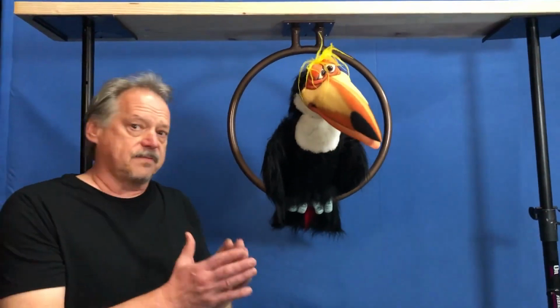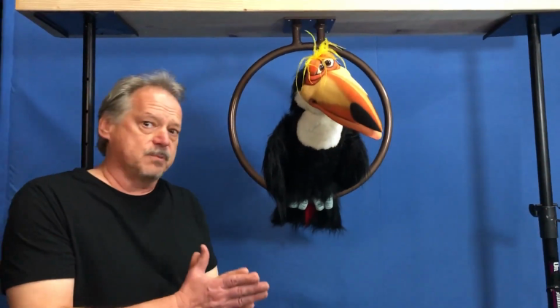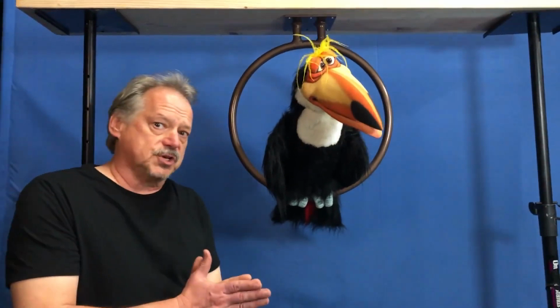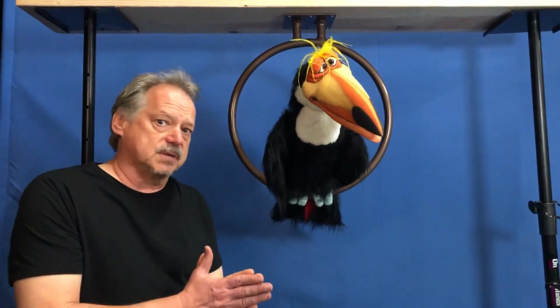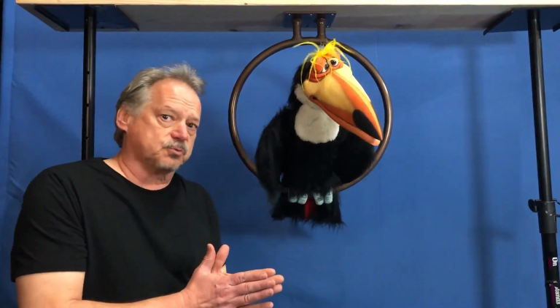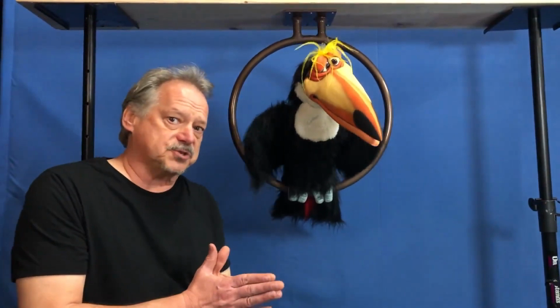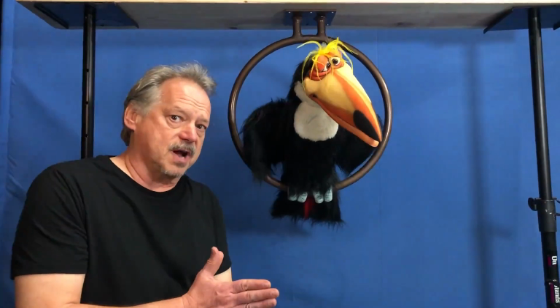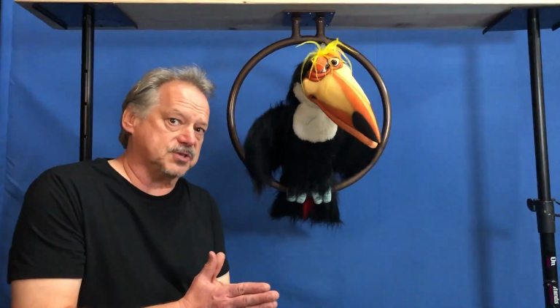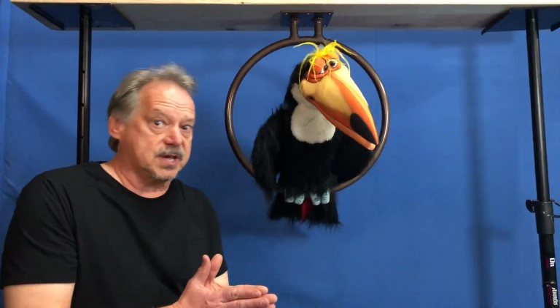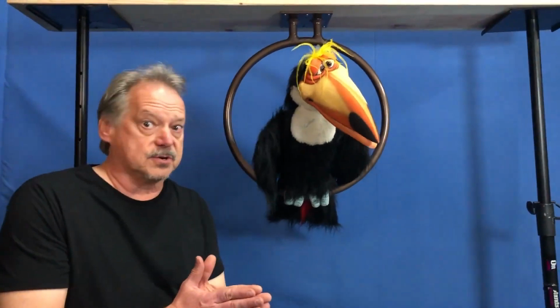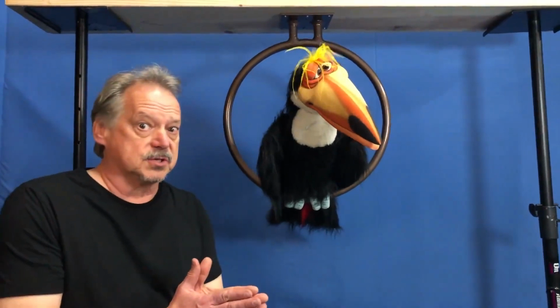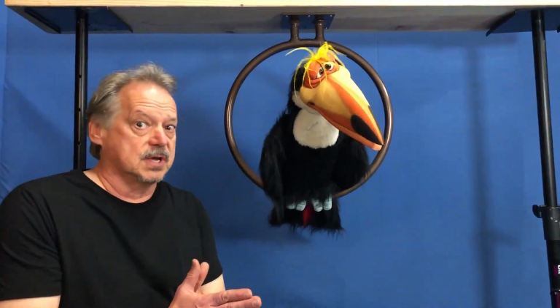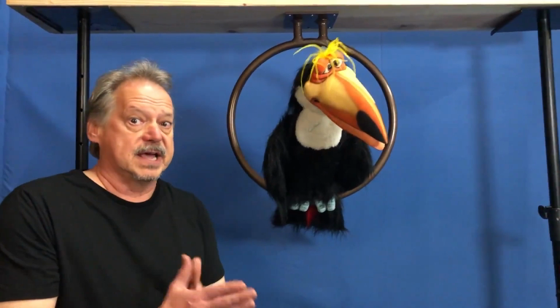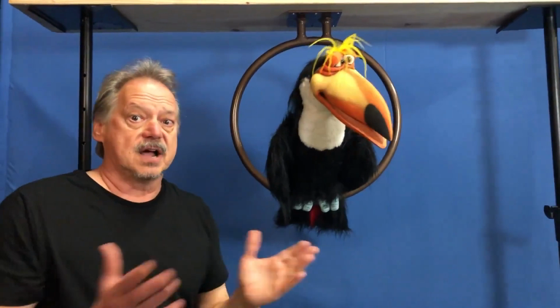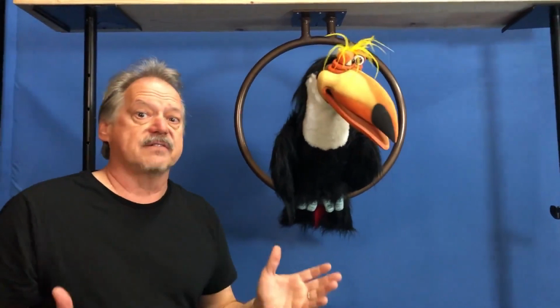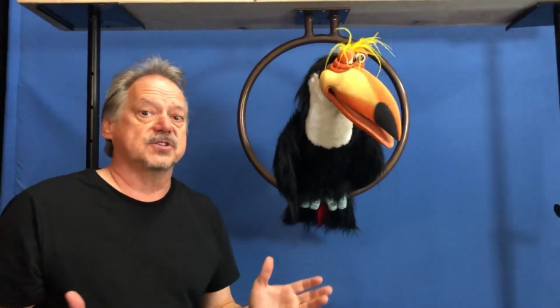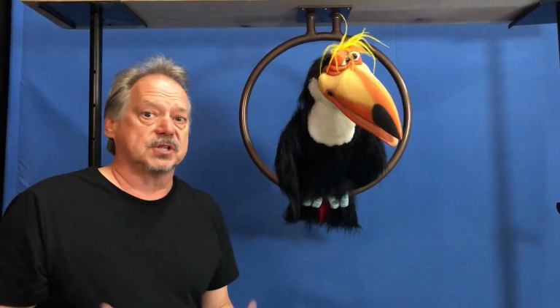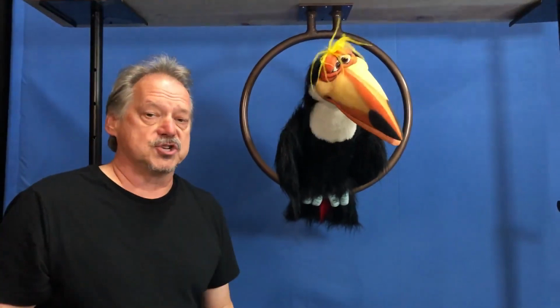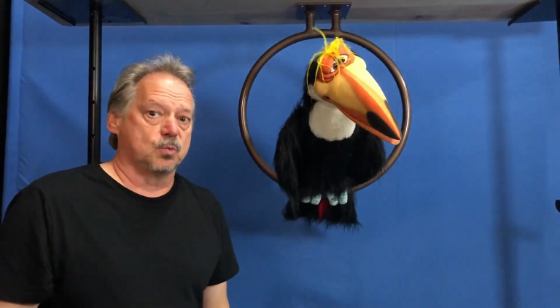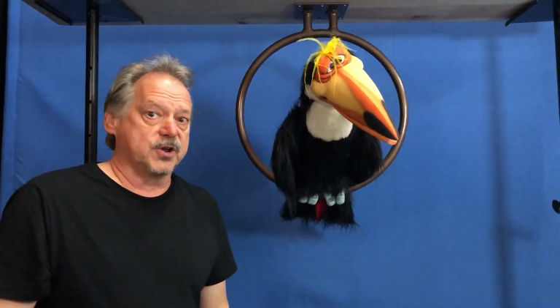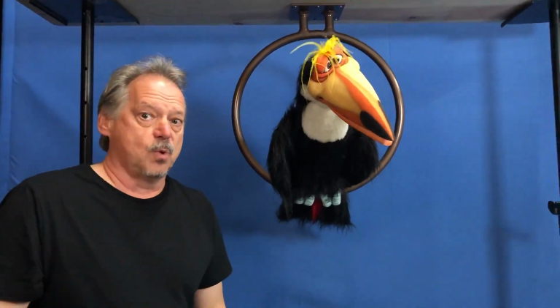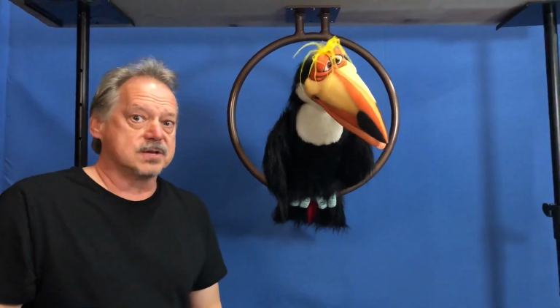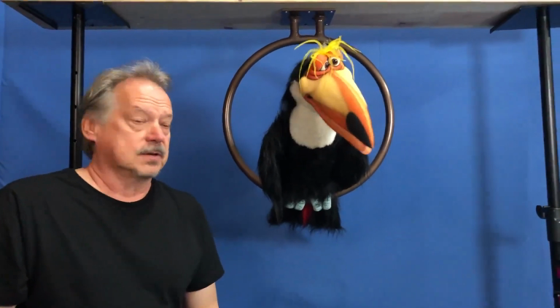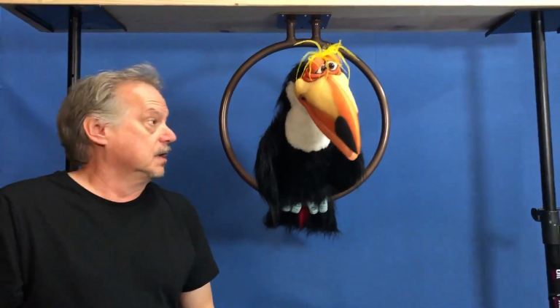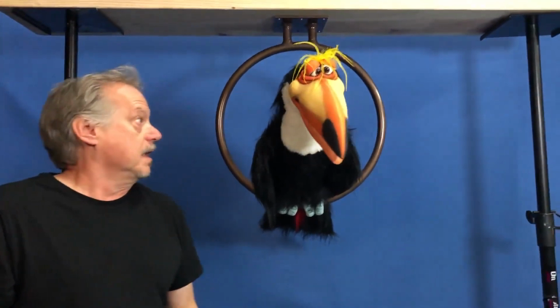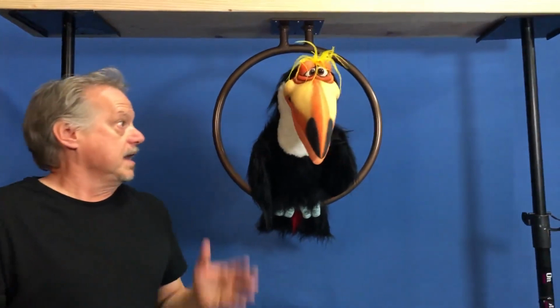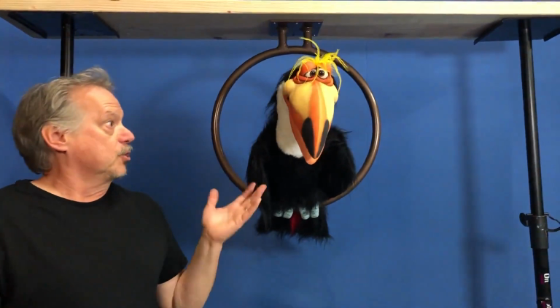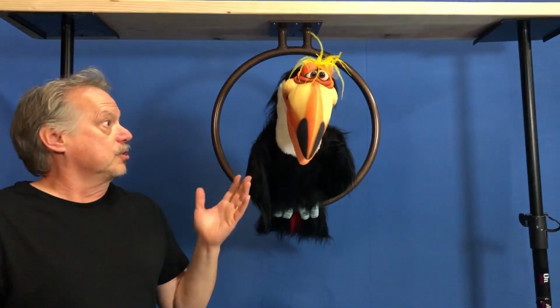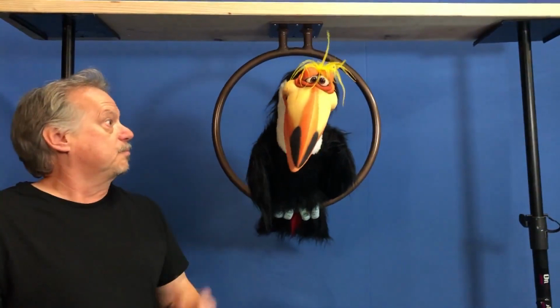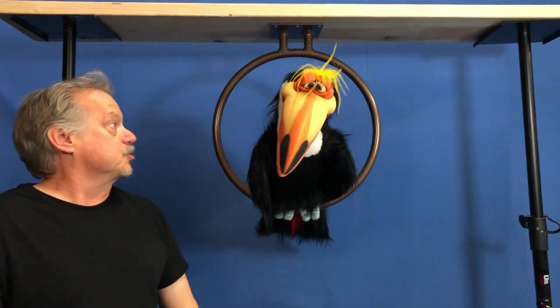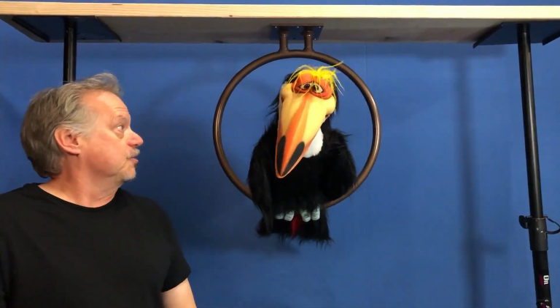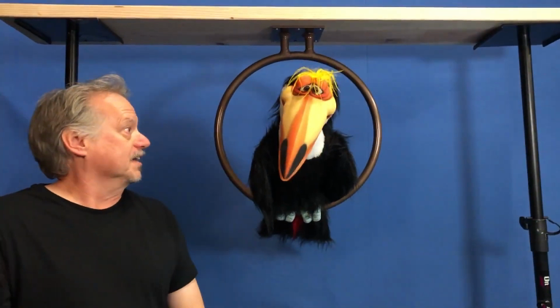Great for museums, restaurants, theaters, any kind of installation where you want a bird perch ring.